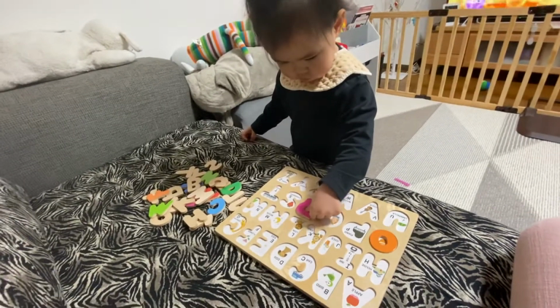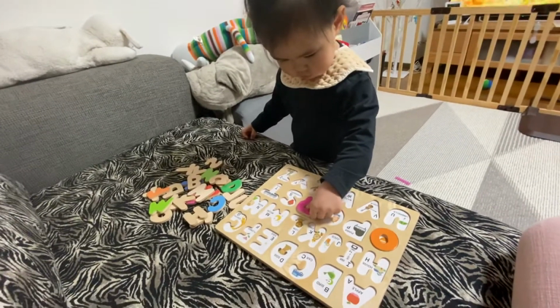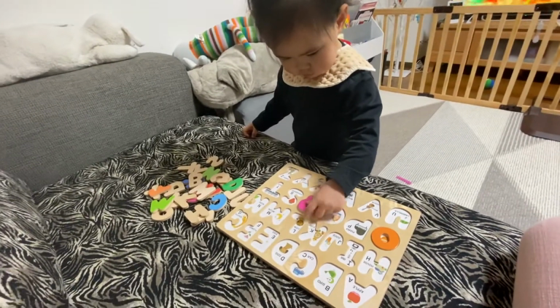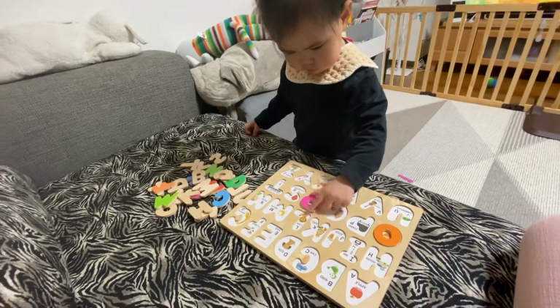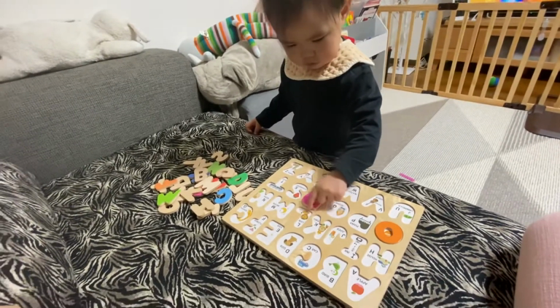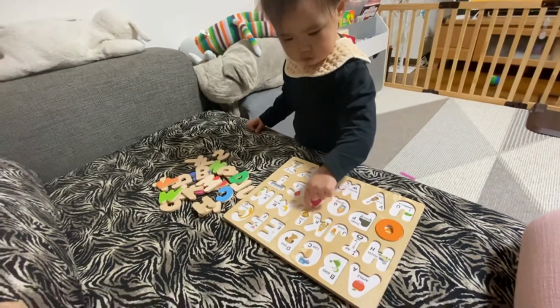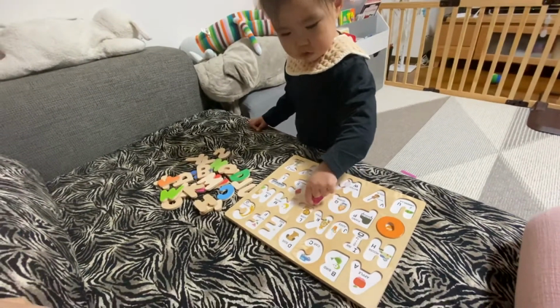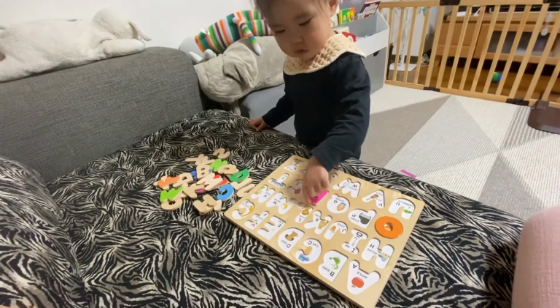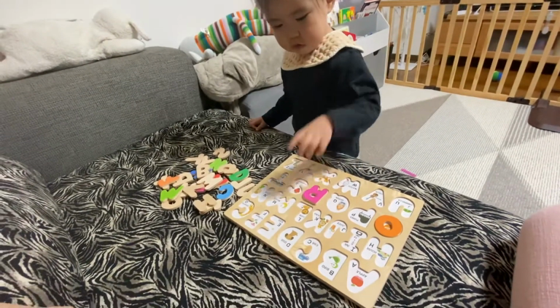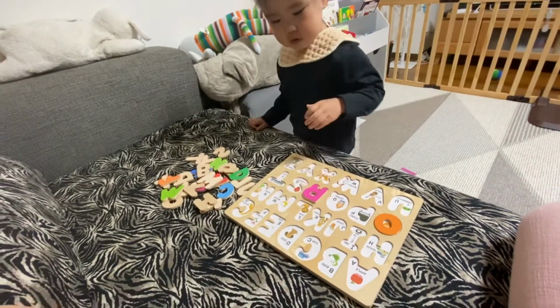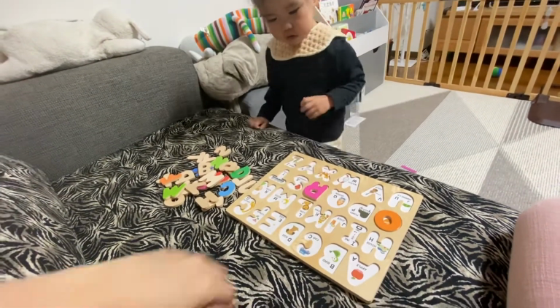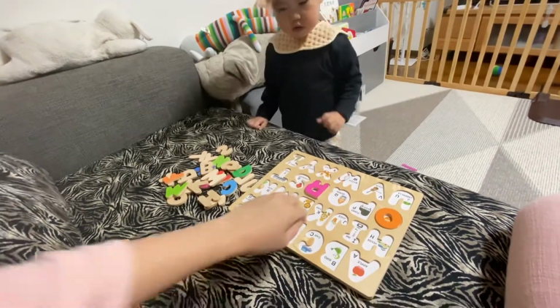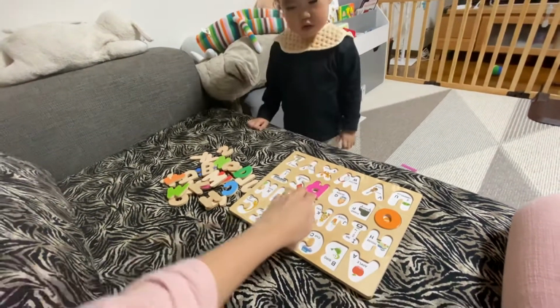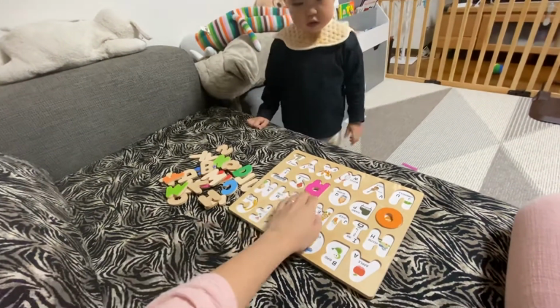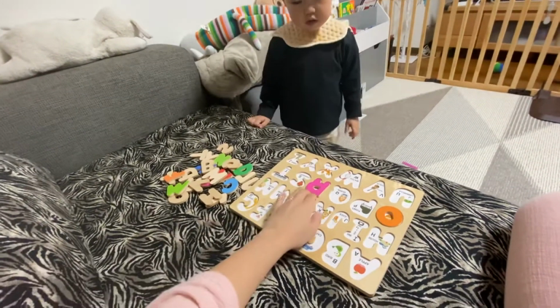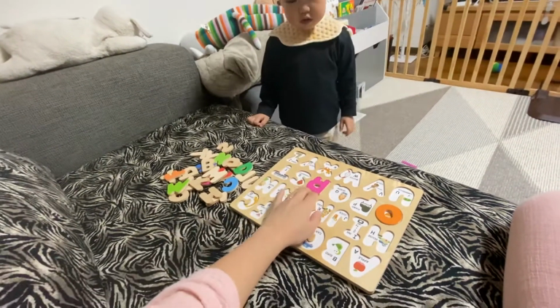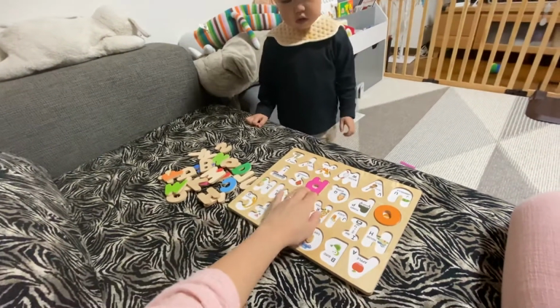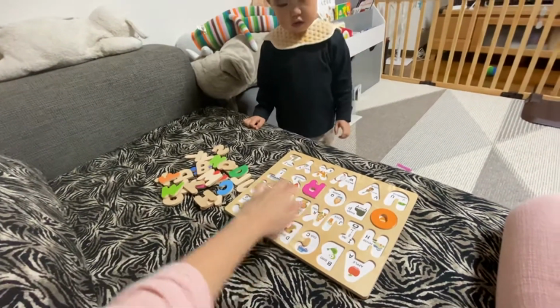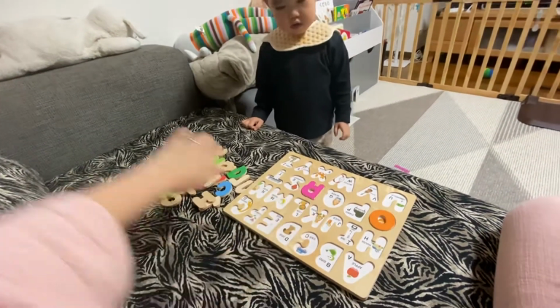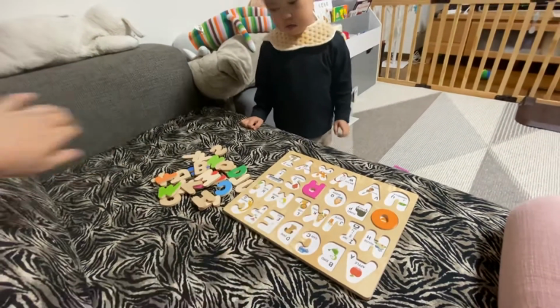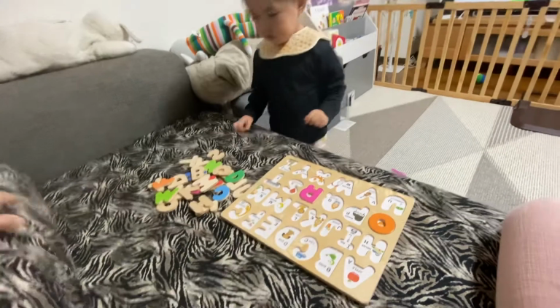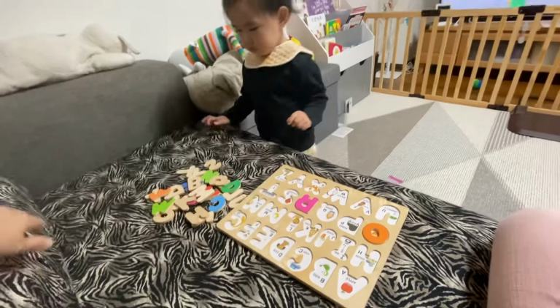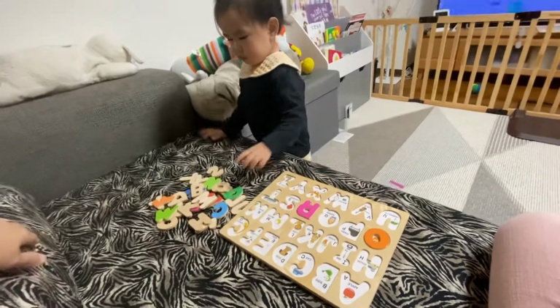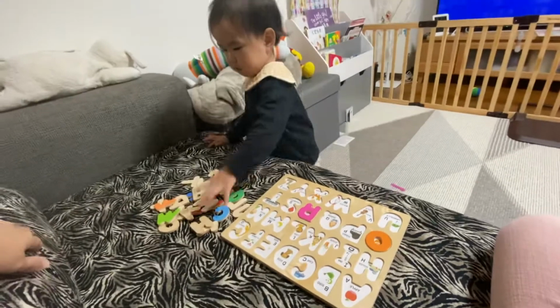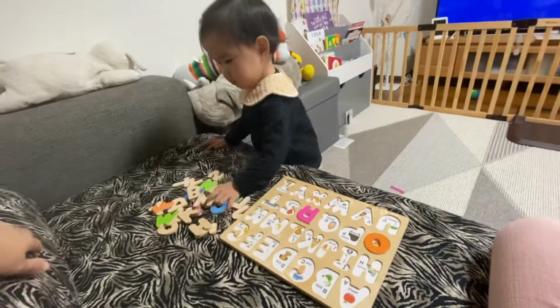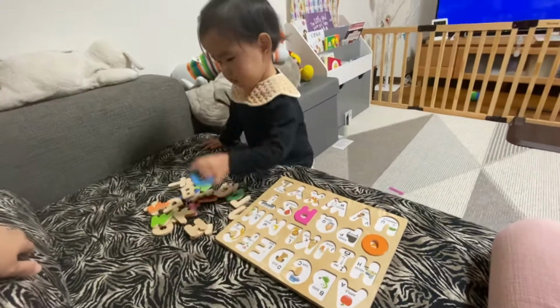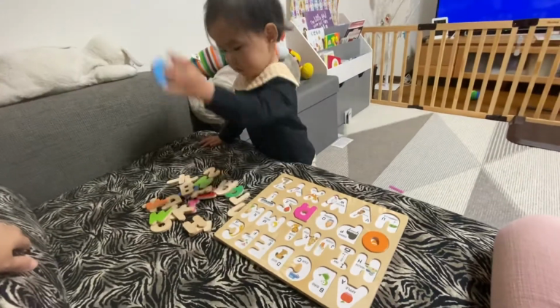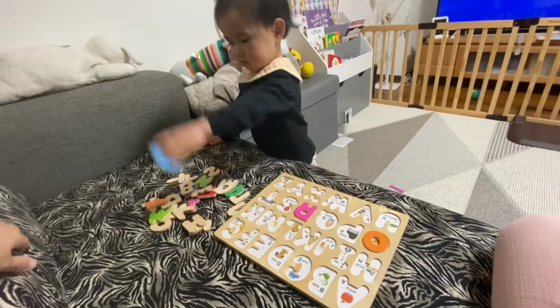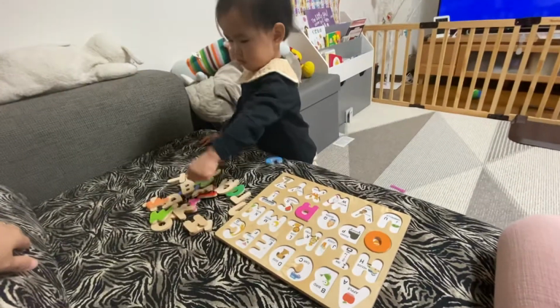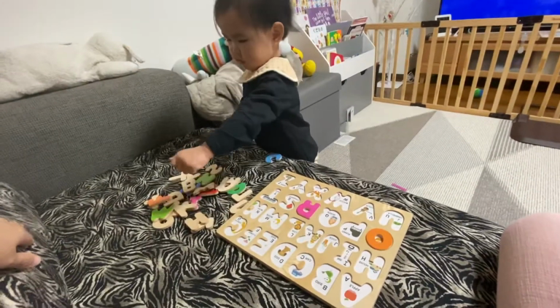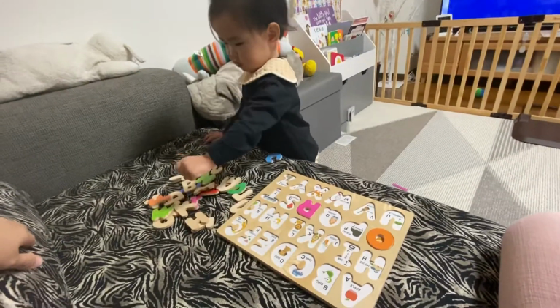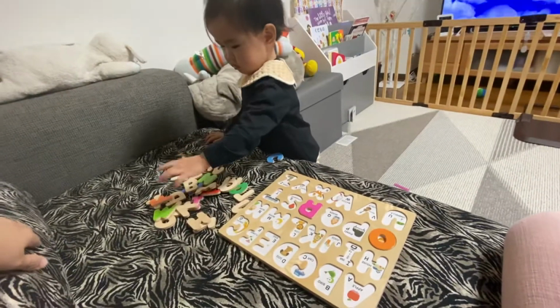R. Rabbit. Yes. Put it properly. Yes. Very good. Next.